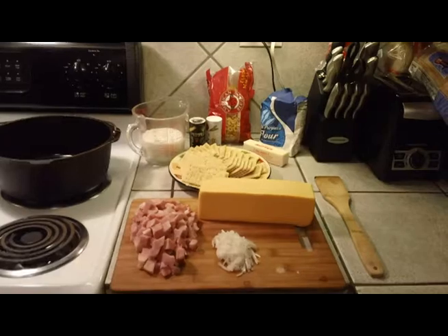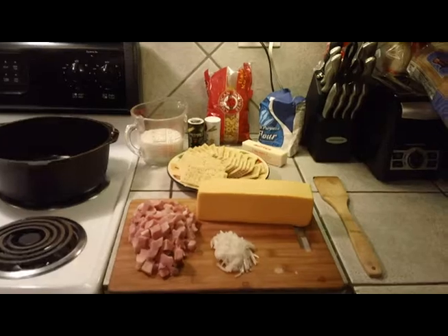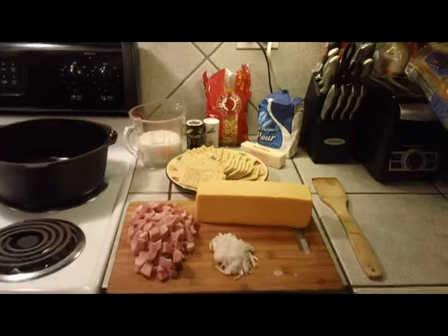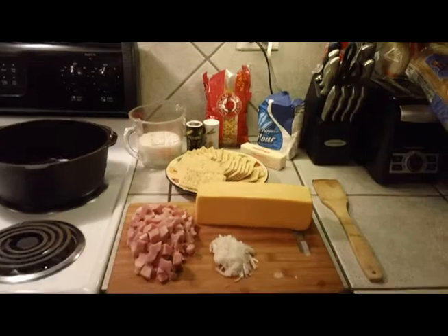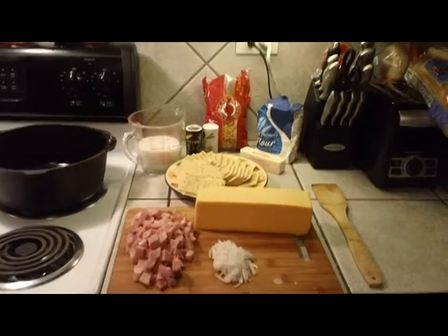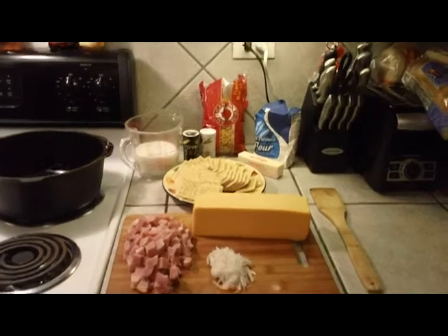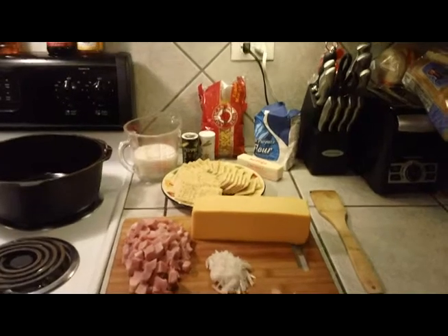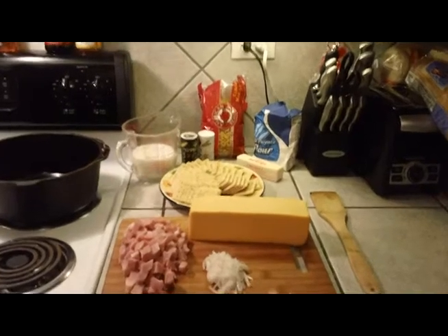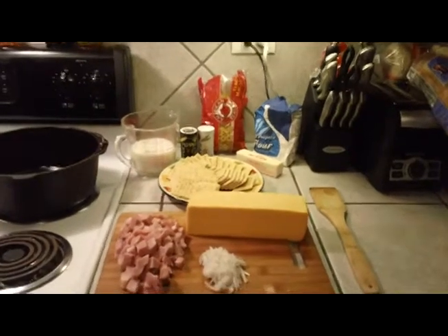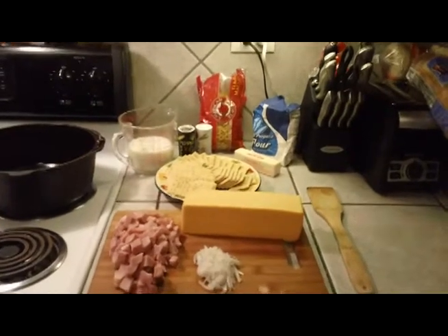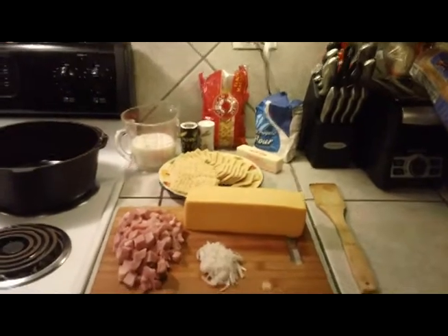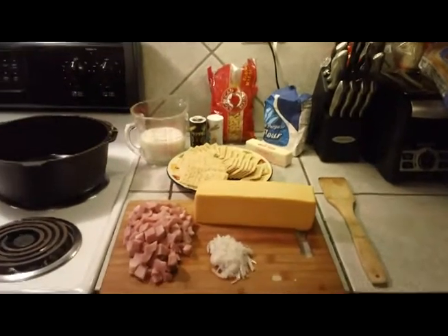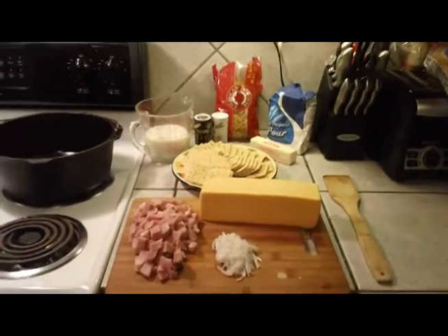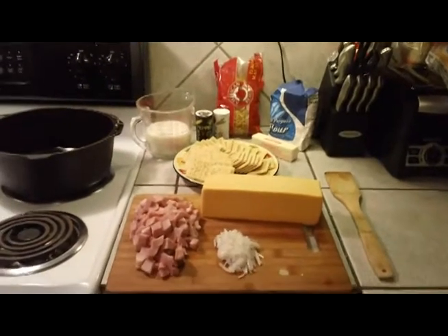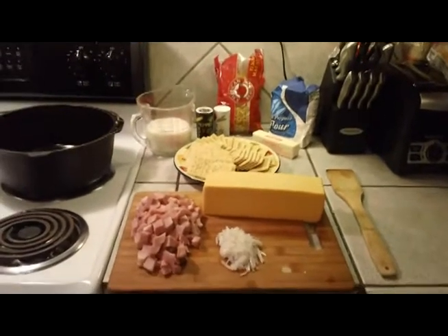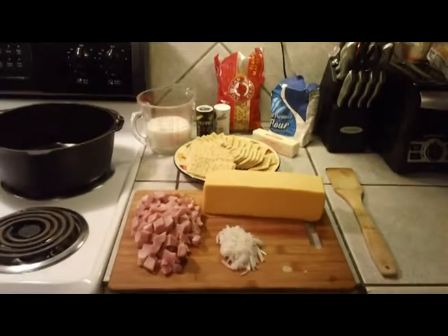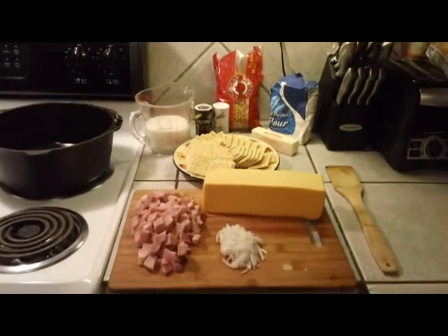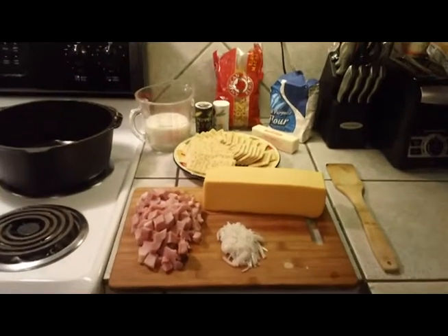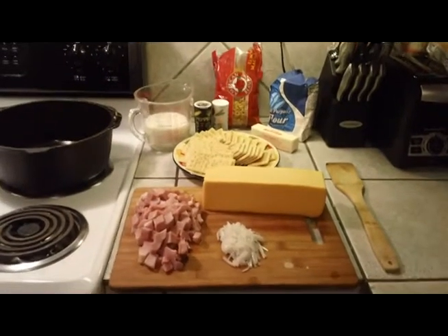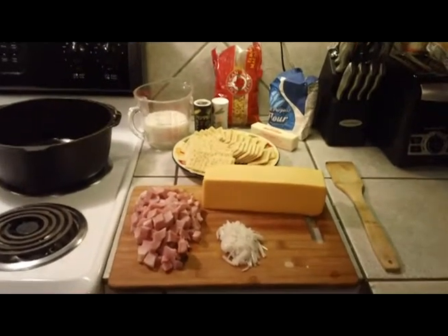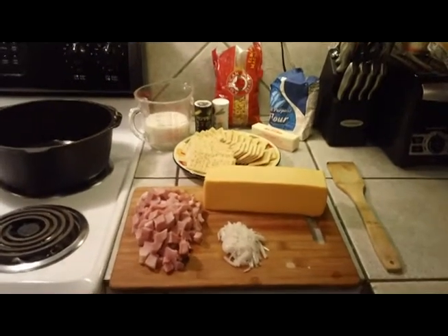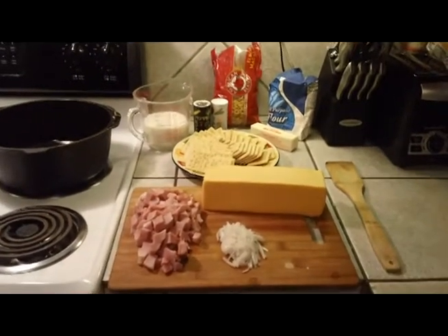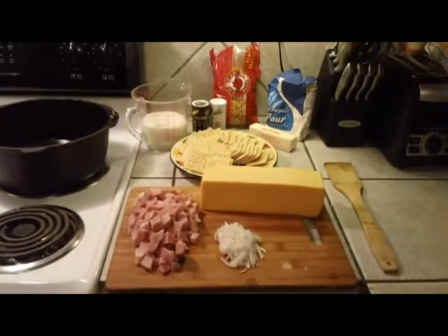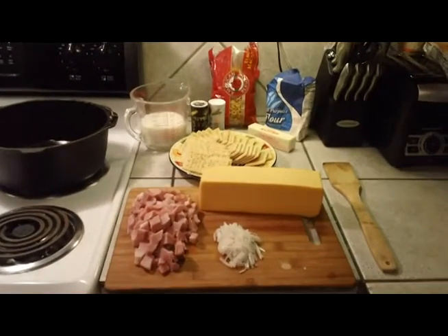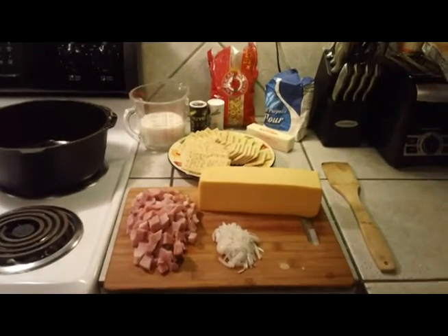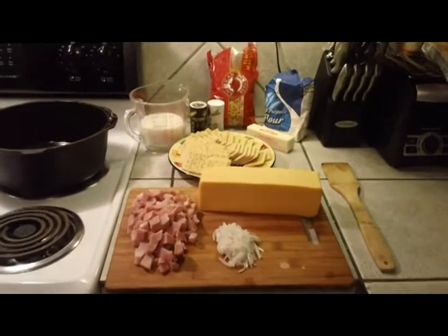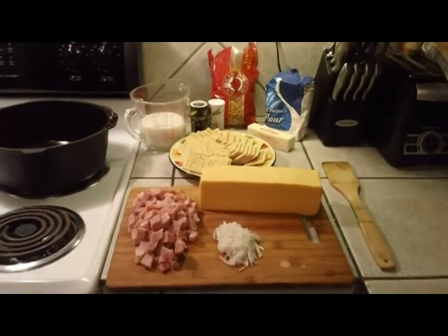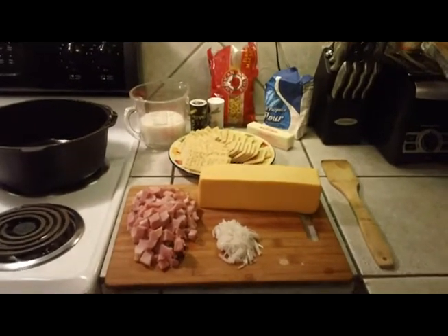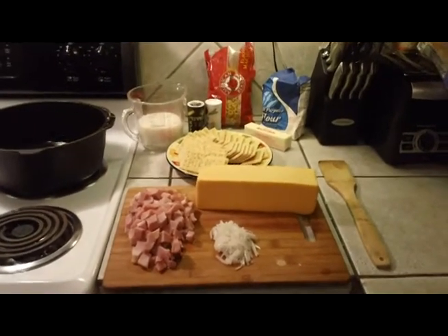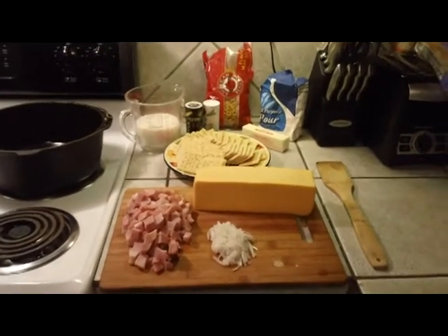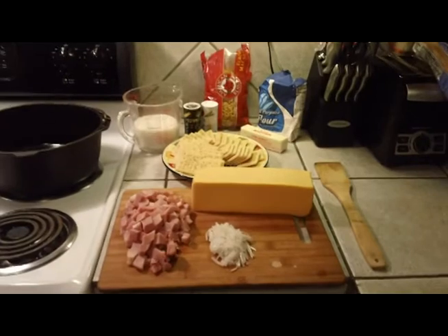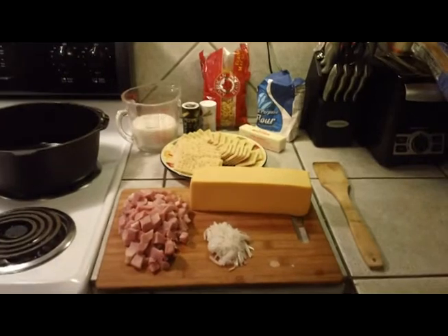Good evening, cast iron fans. Tonight we're going to be making macaroni and cheese in the Dutch oven.